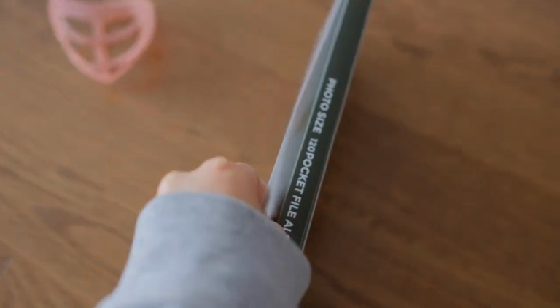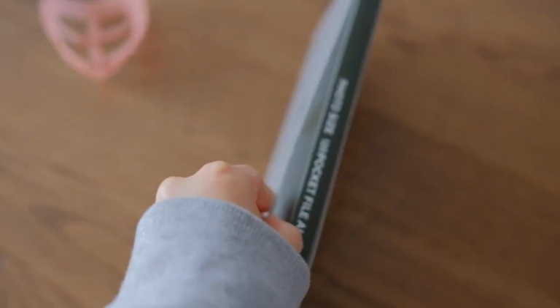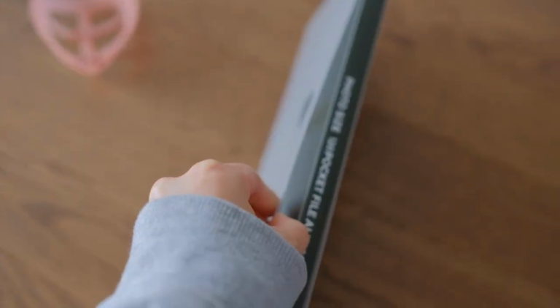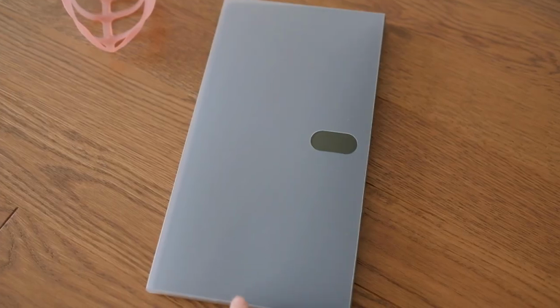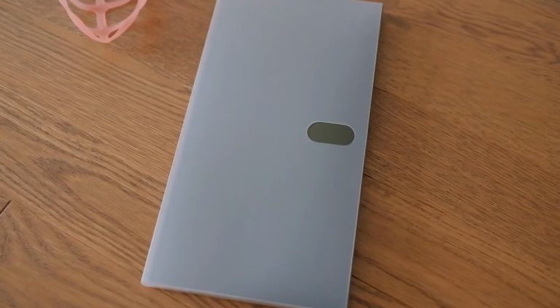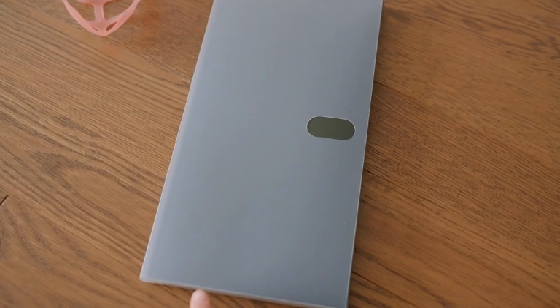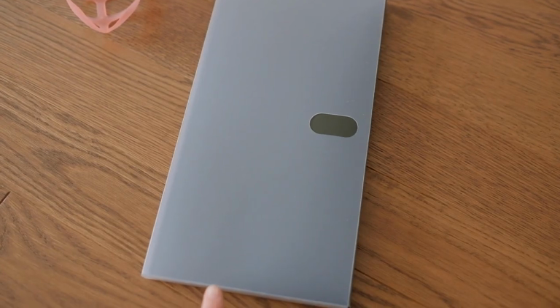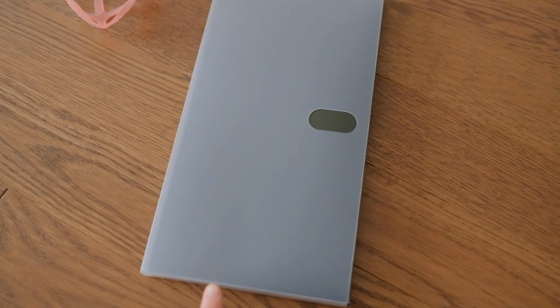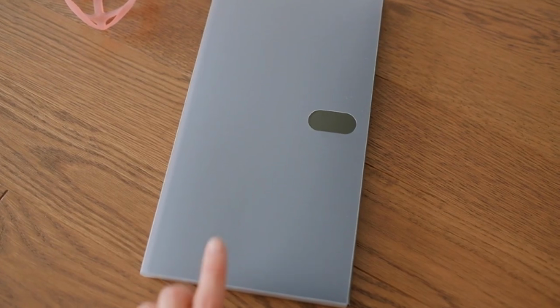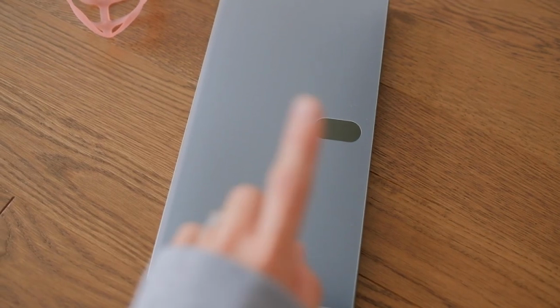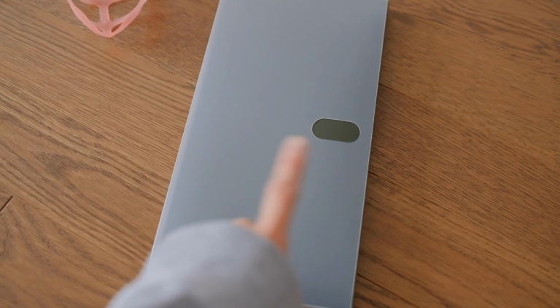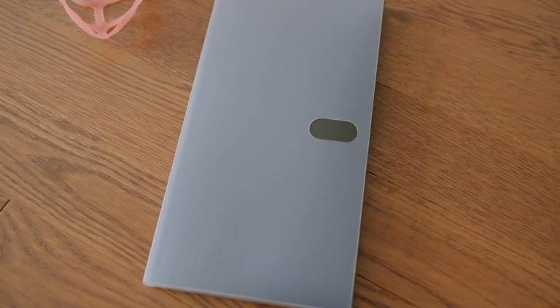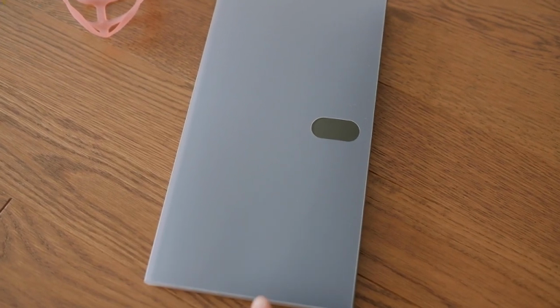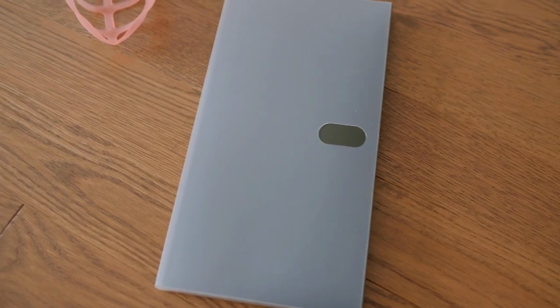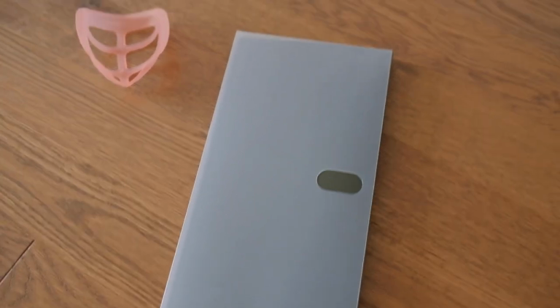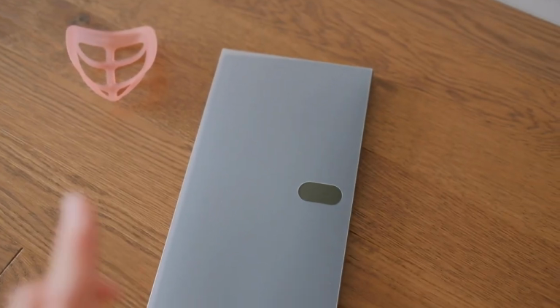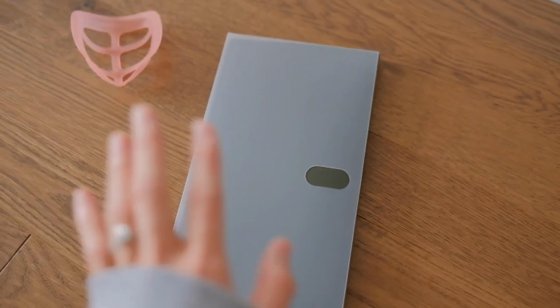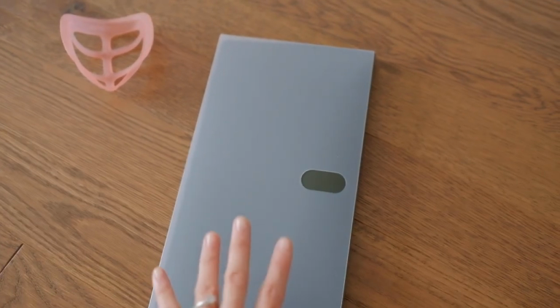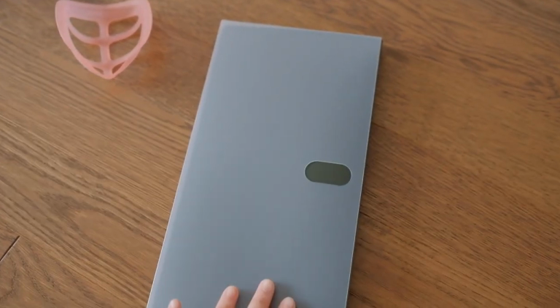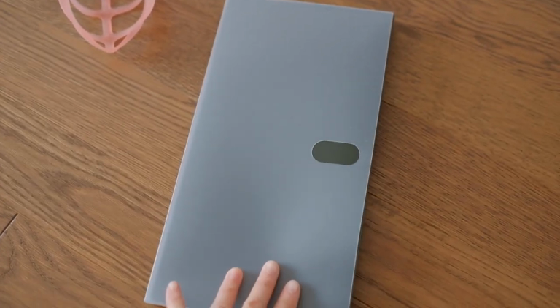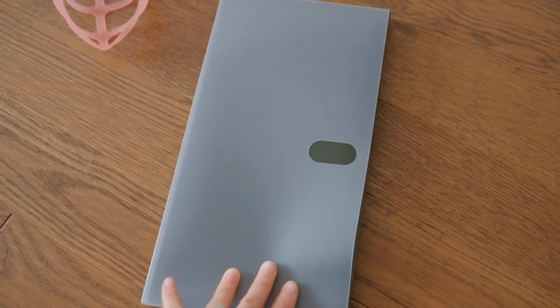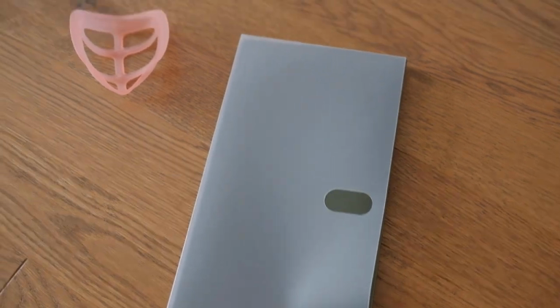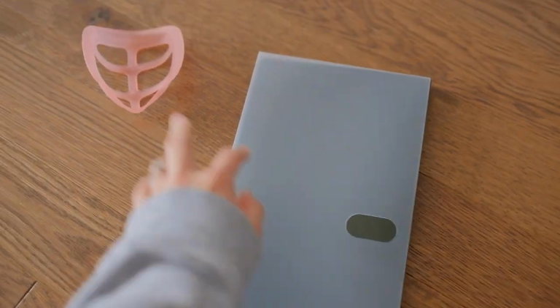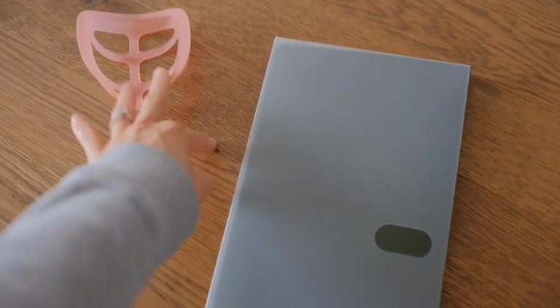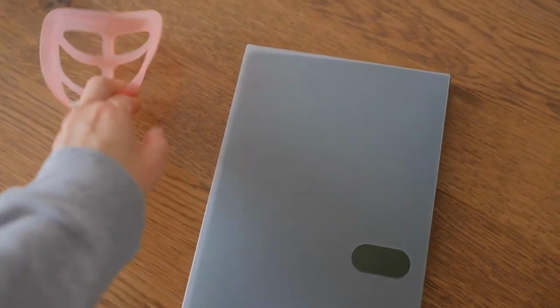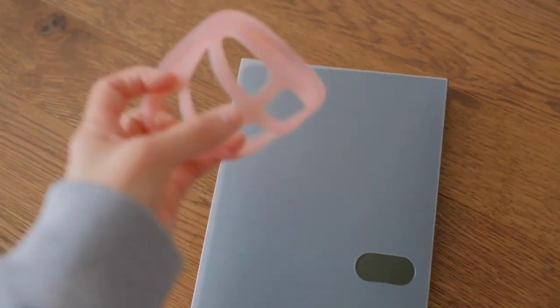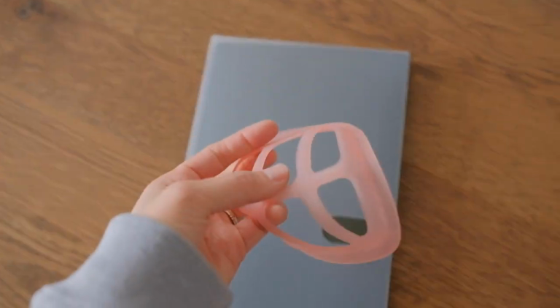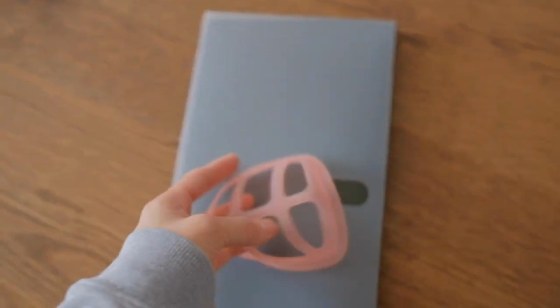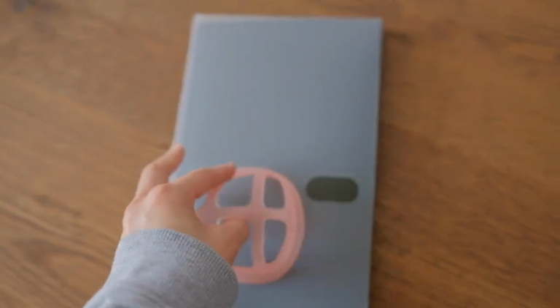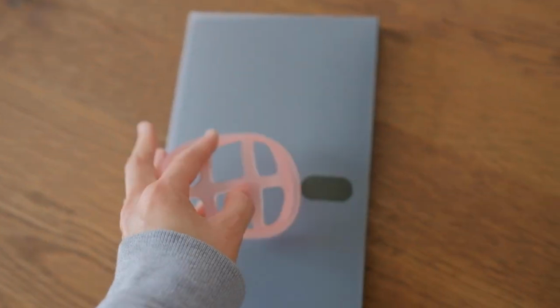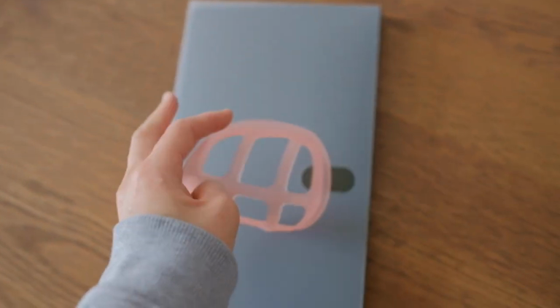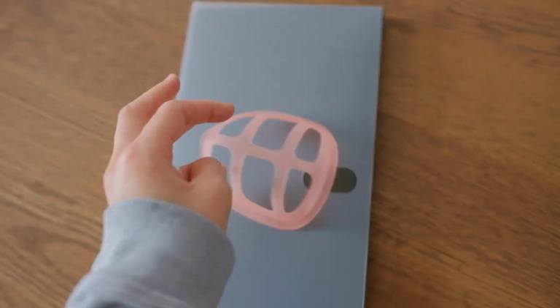There was a photo frame that was the wrong size for the photos I had, so I have to get rid of this one too.